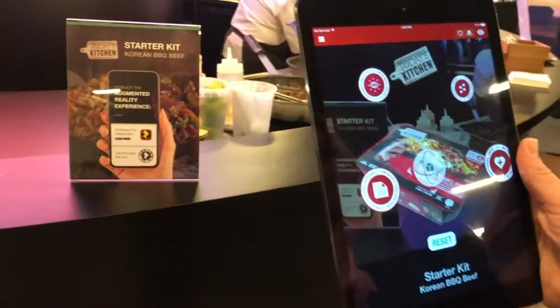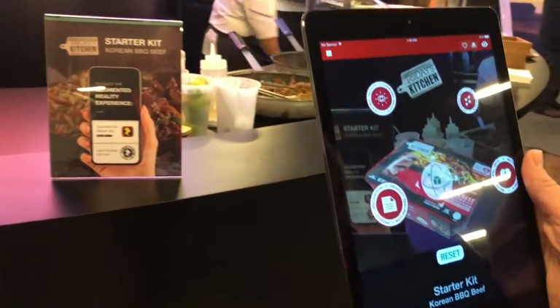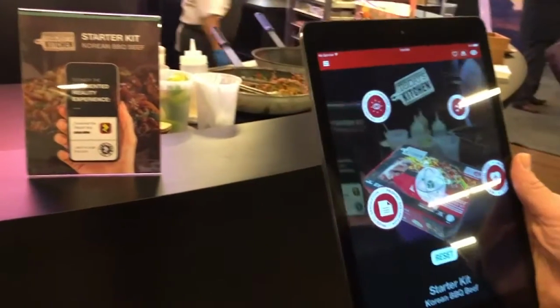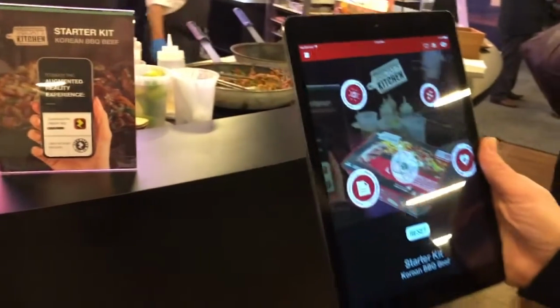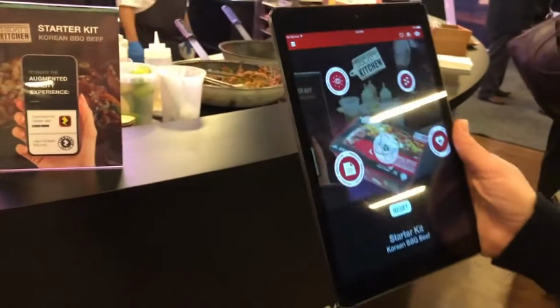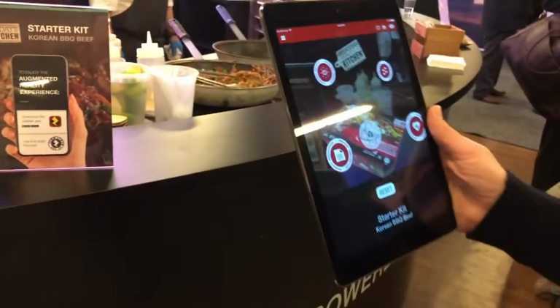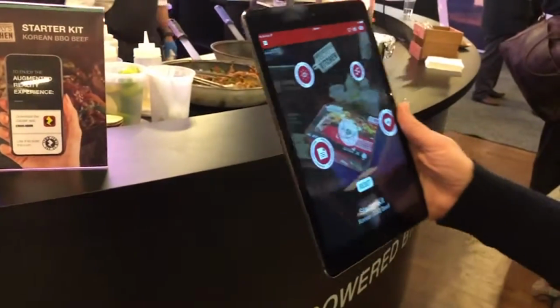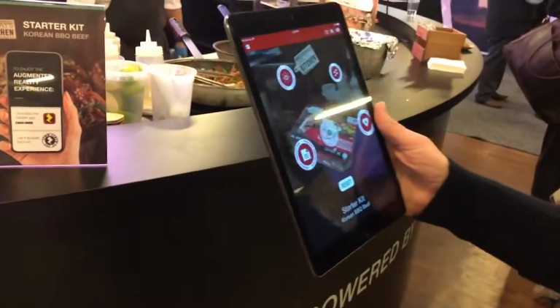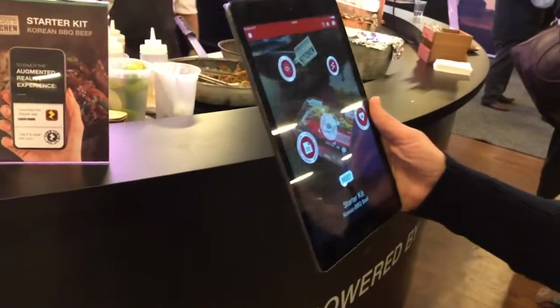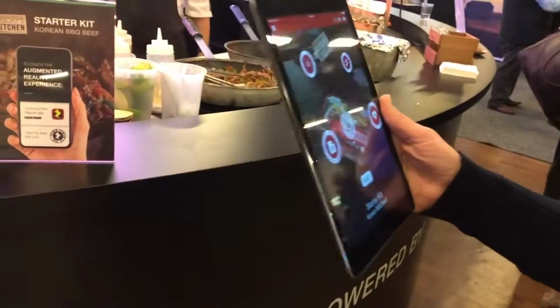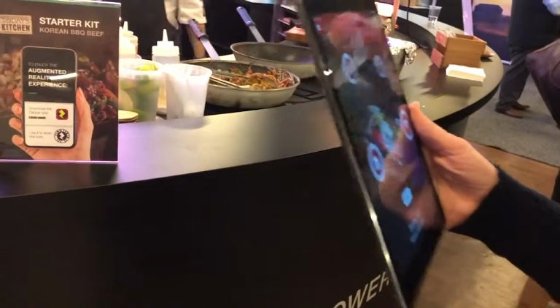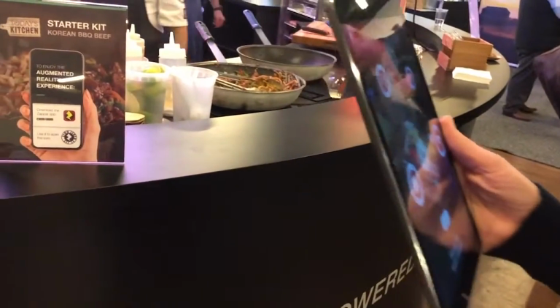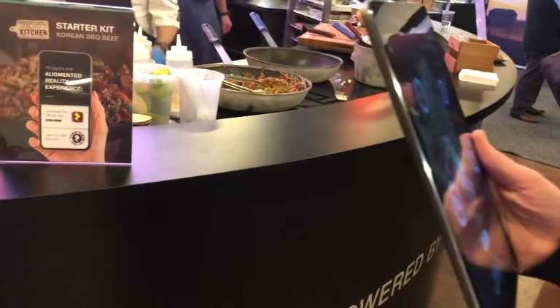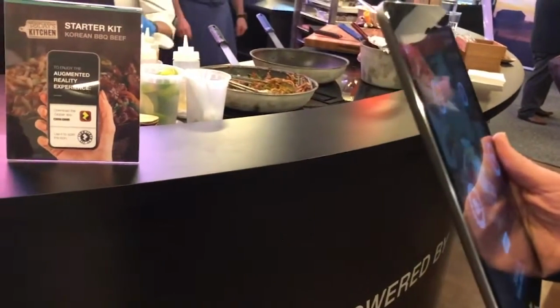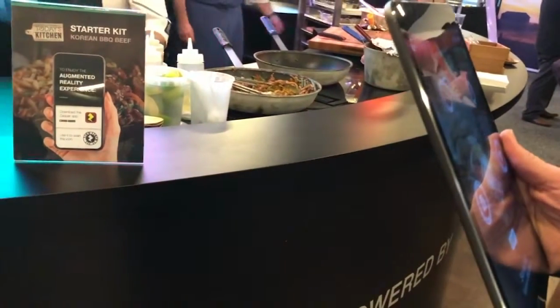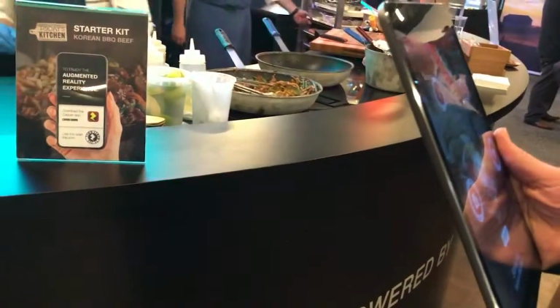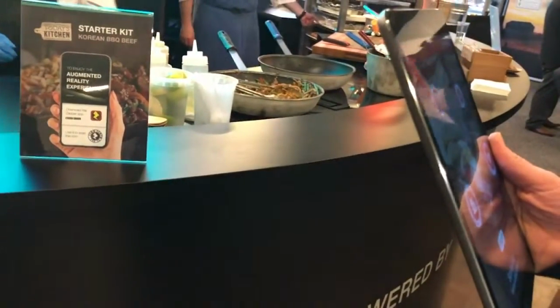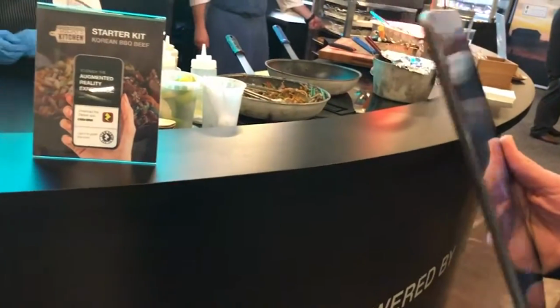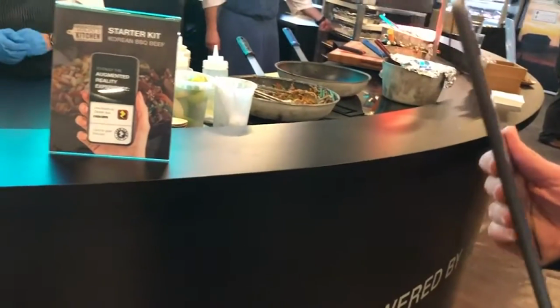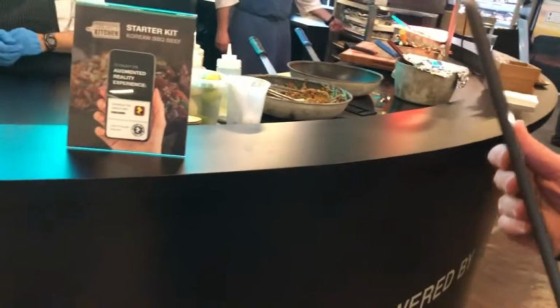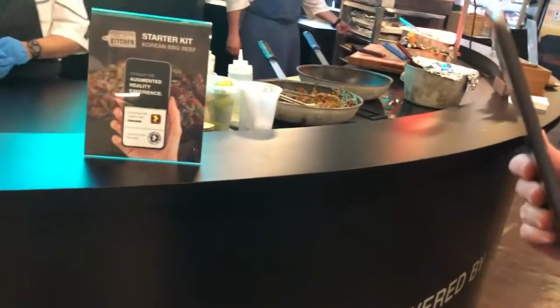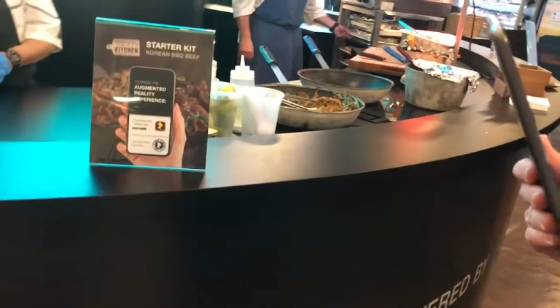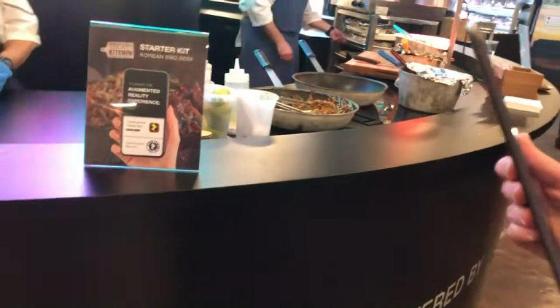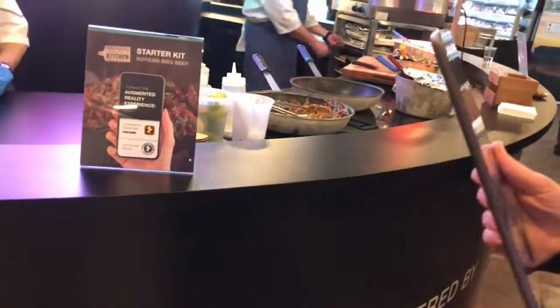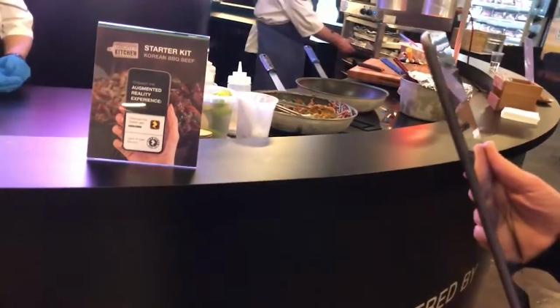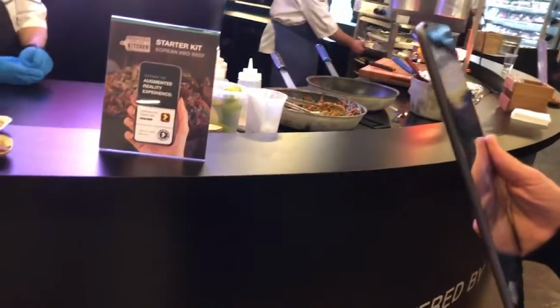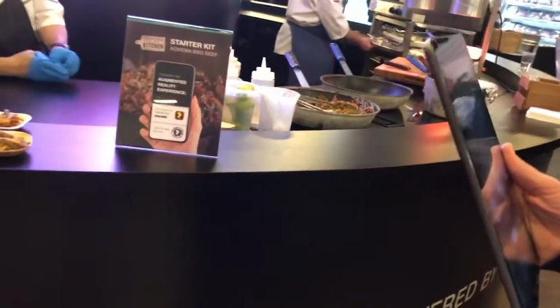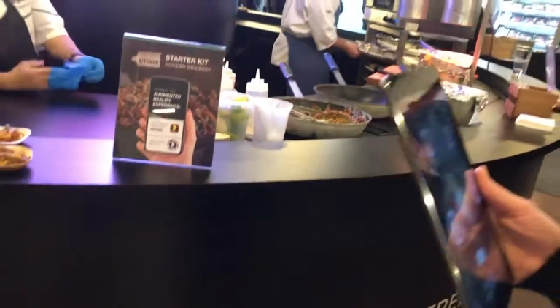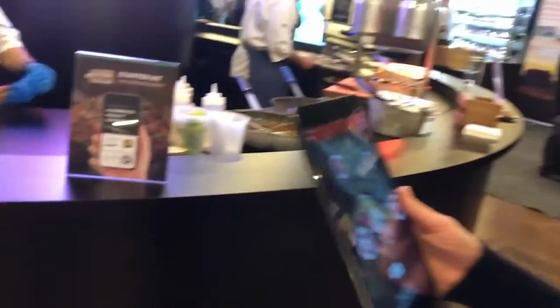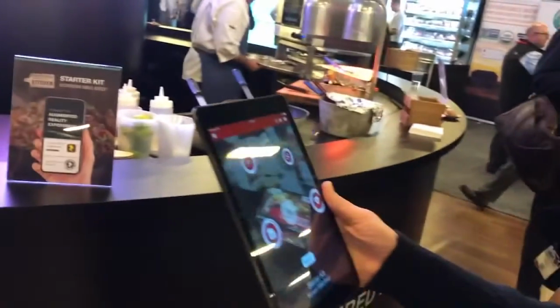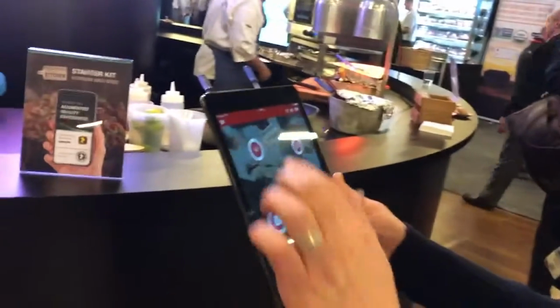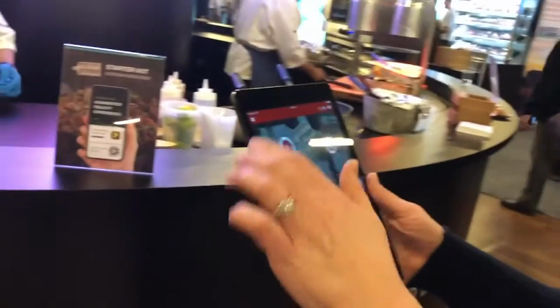We just came back from a session earlier today about how important and how fast the immediate meal kit sector is growing. So this definitely hits that.